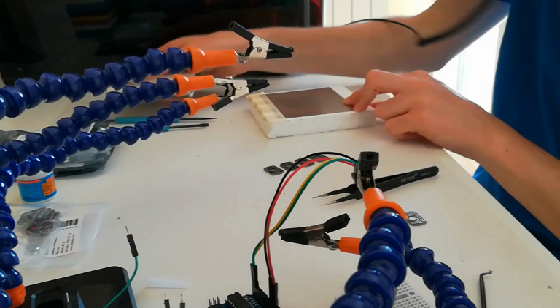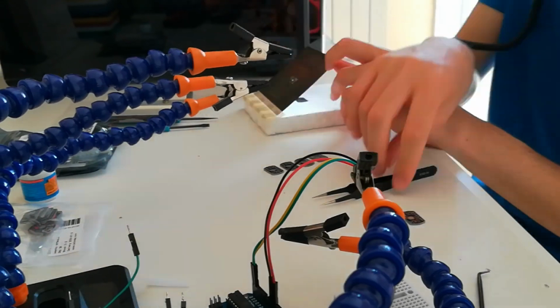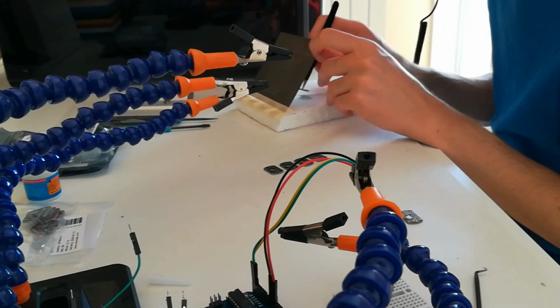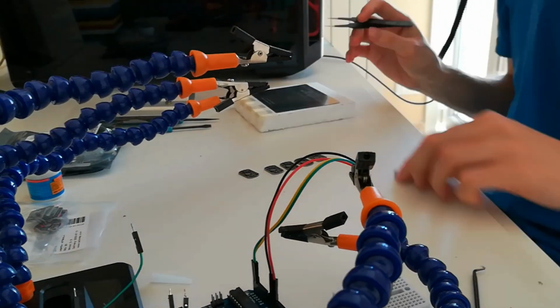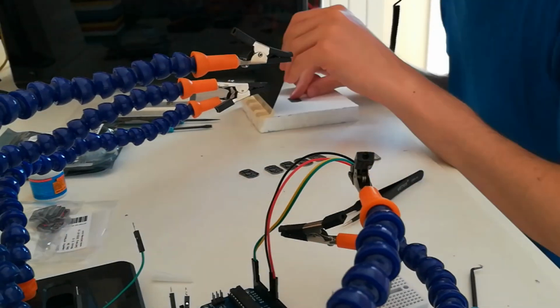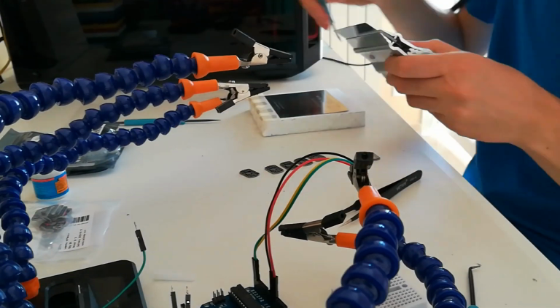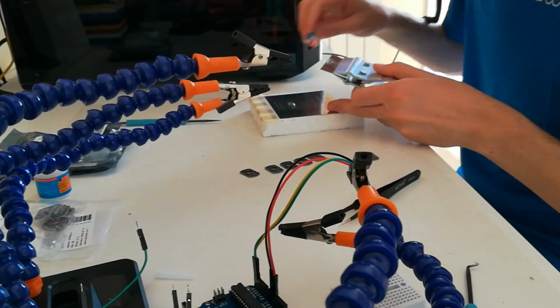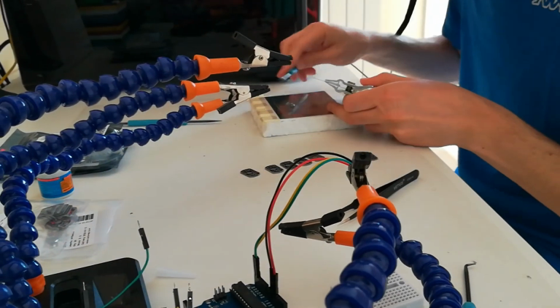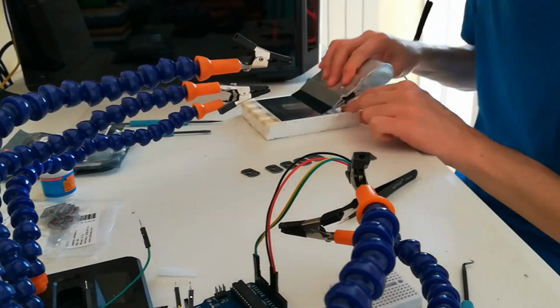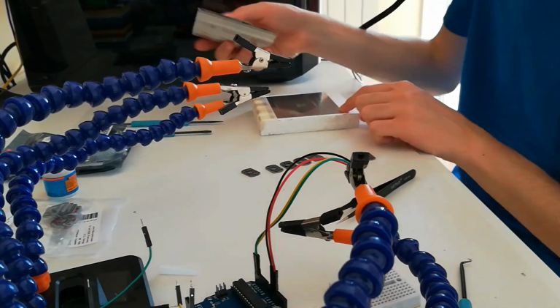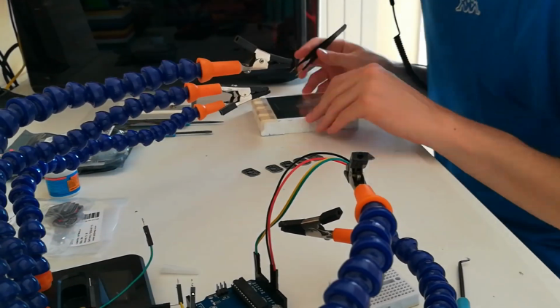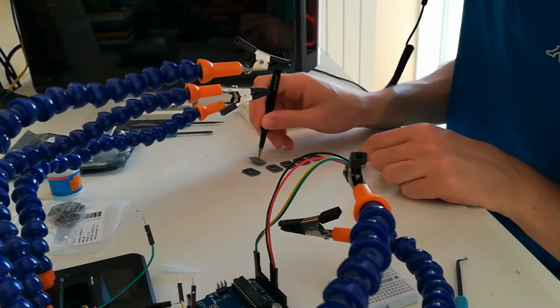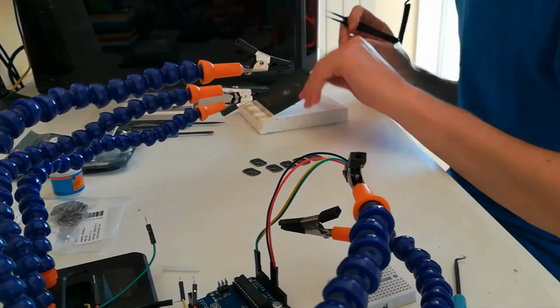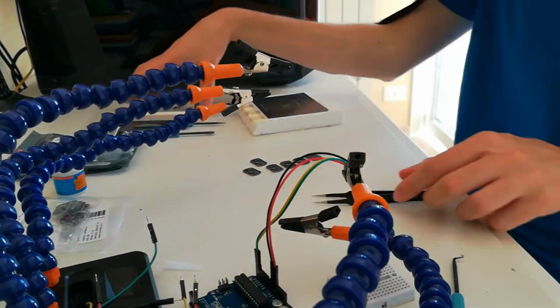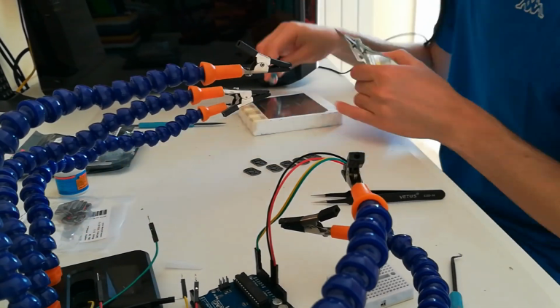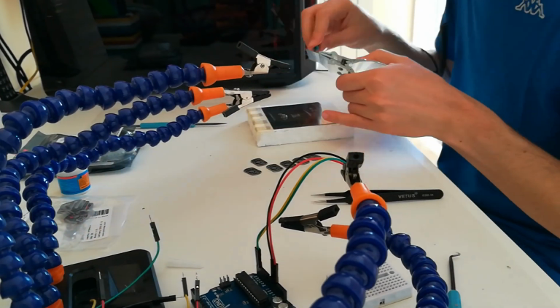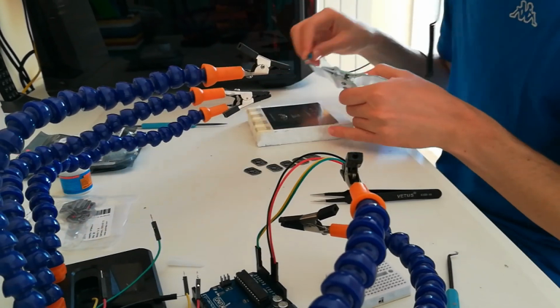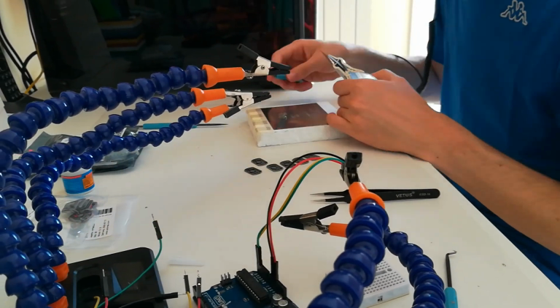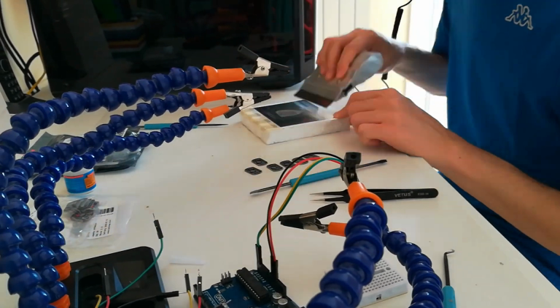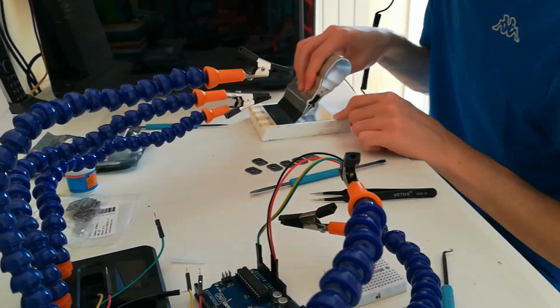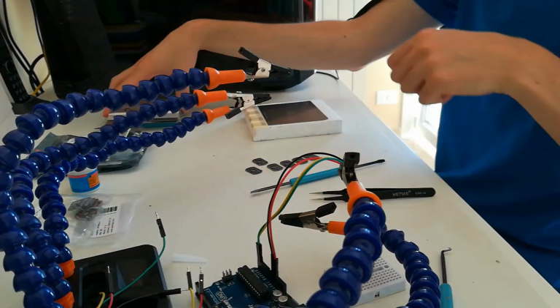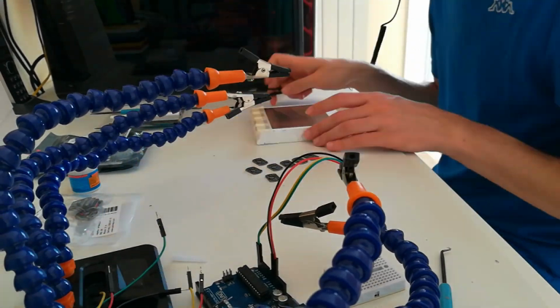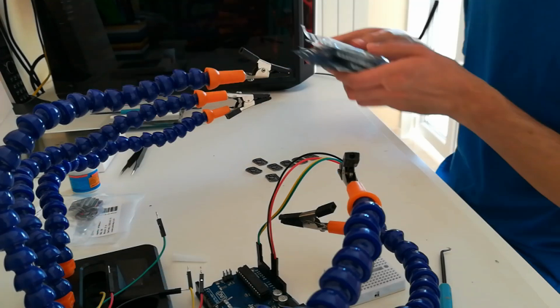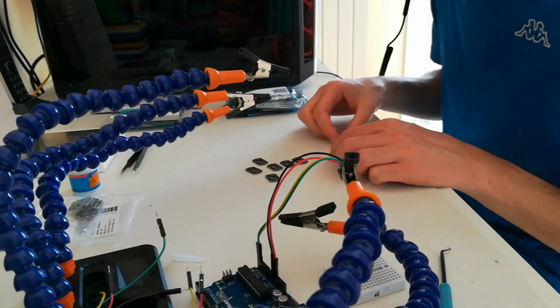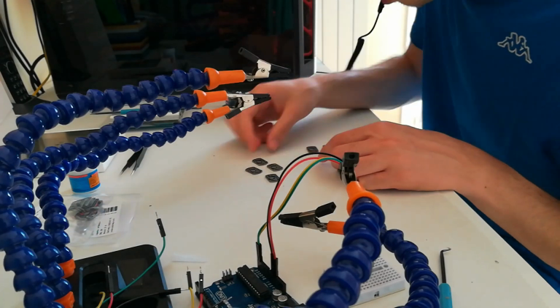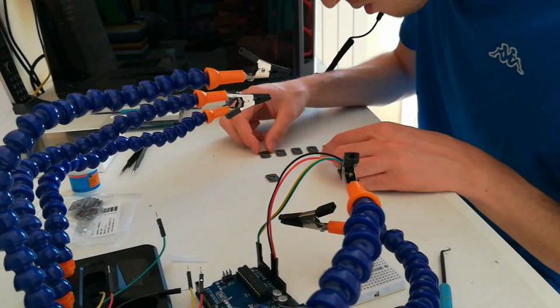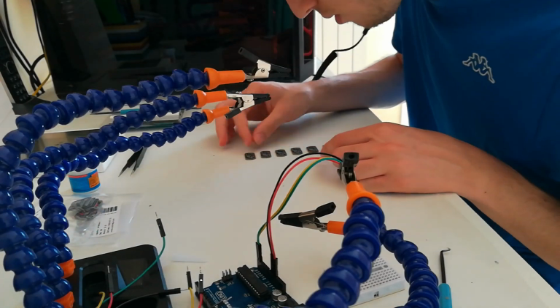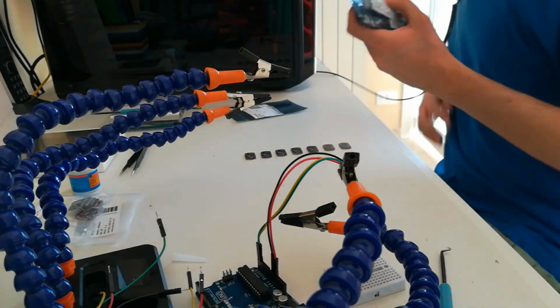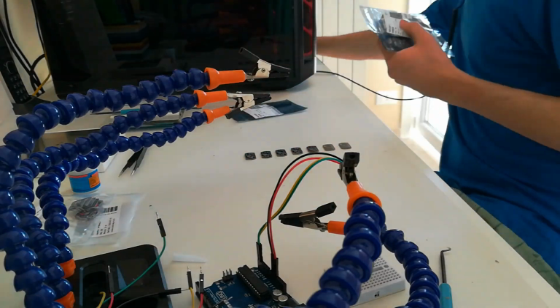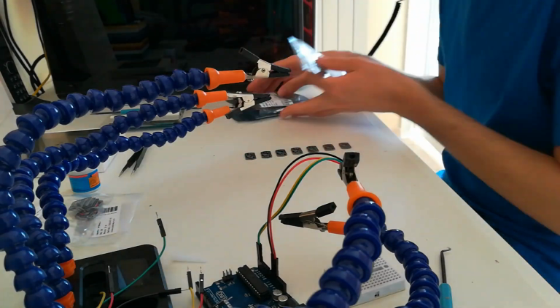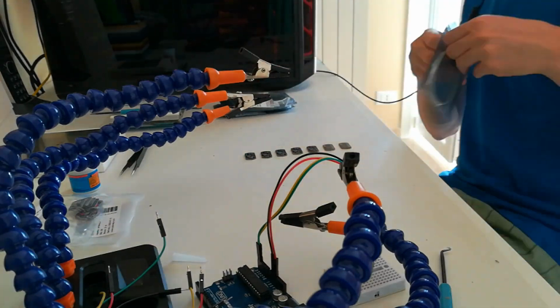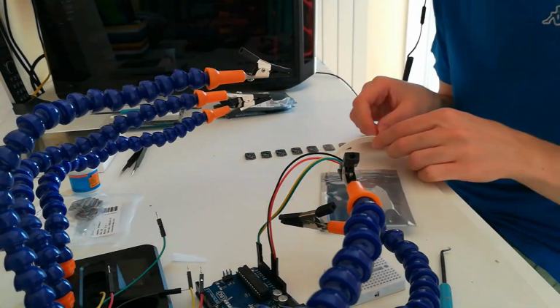For me this production line is a huge step forward considering how I started, and it took me a full five years to get to this point.